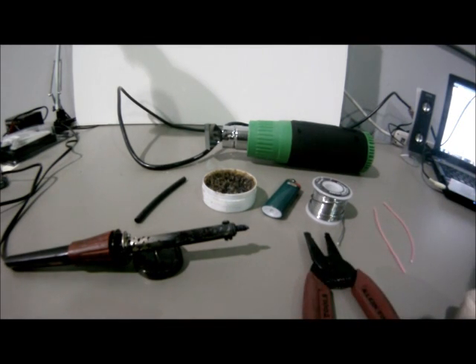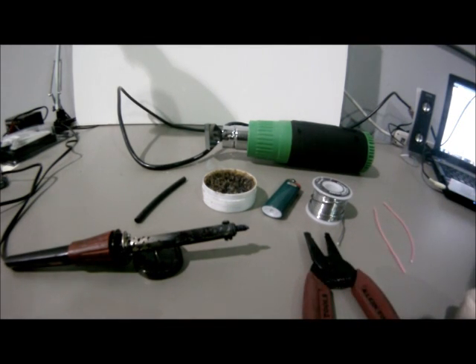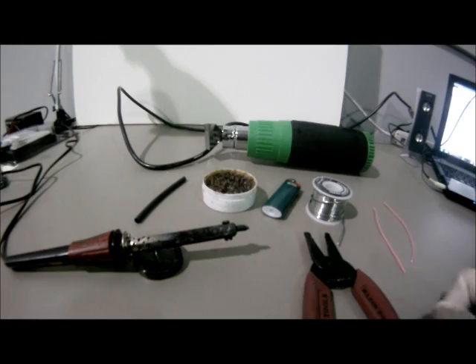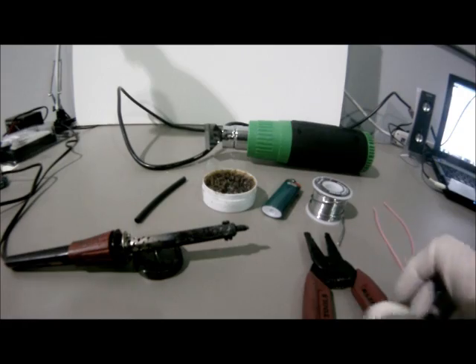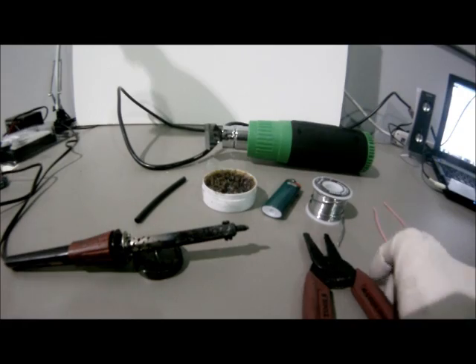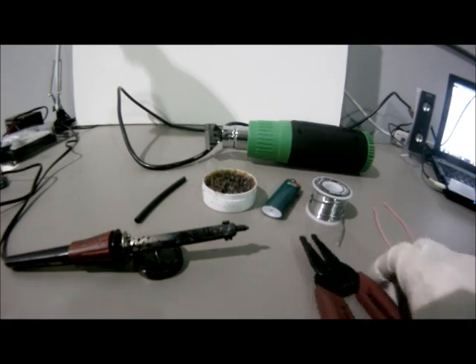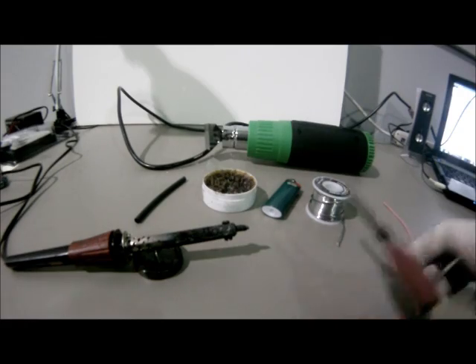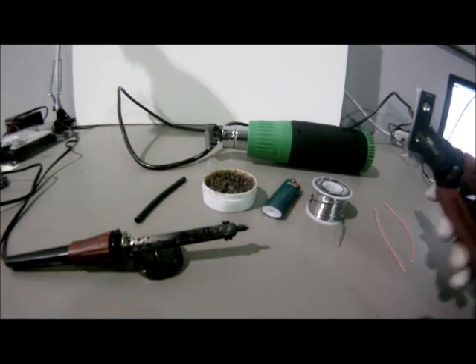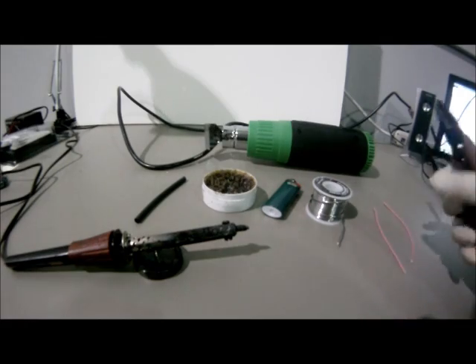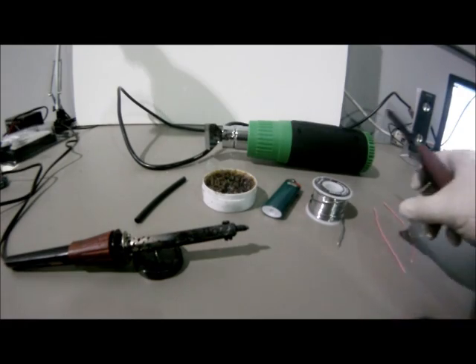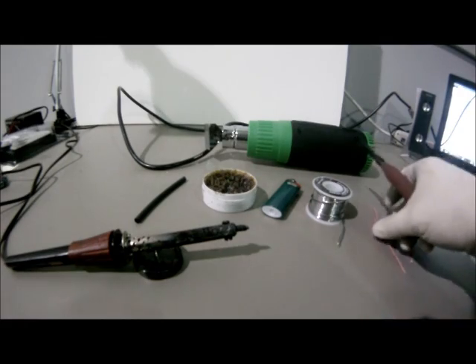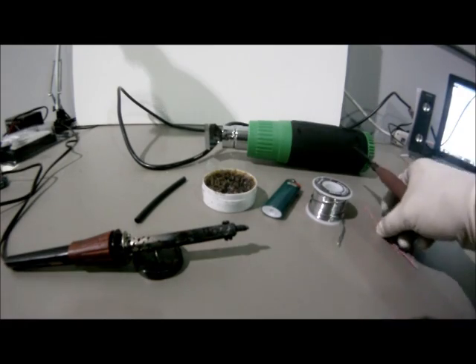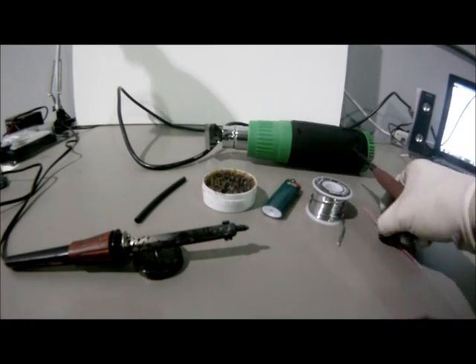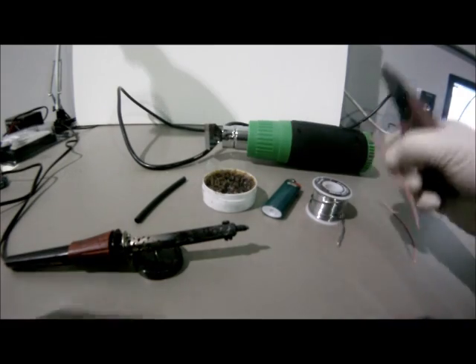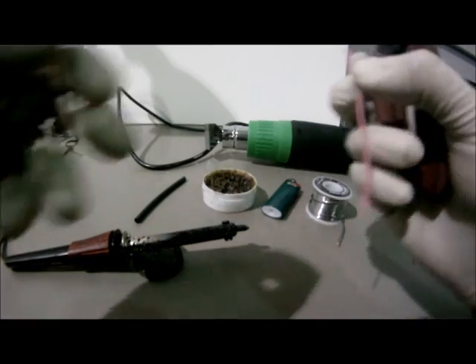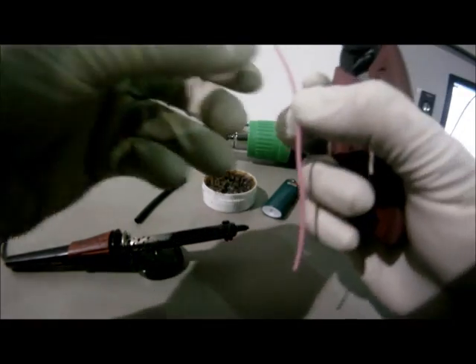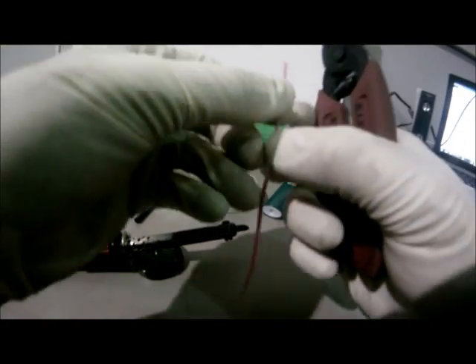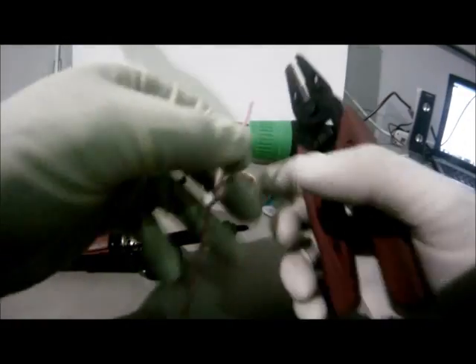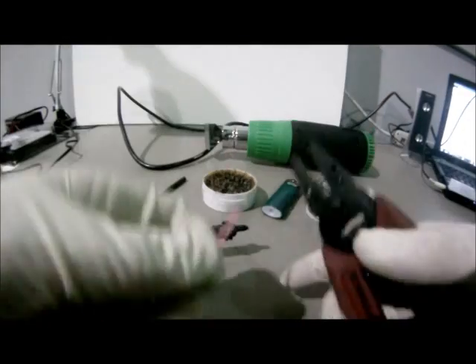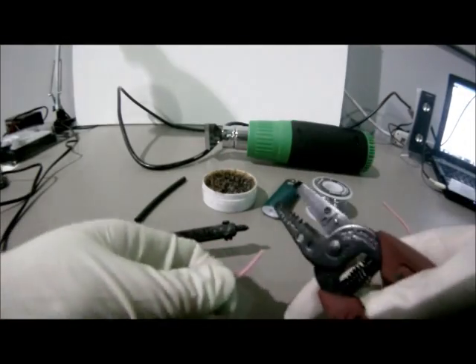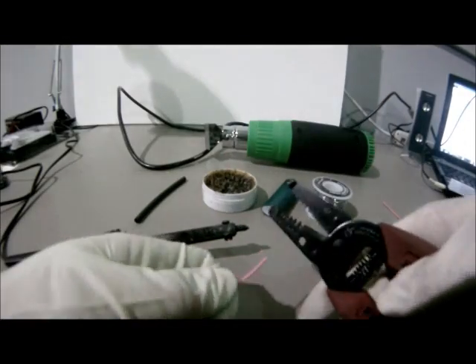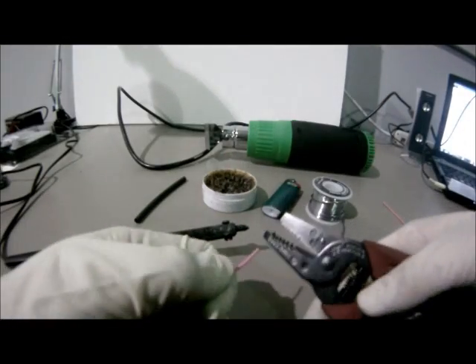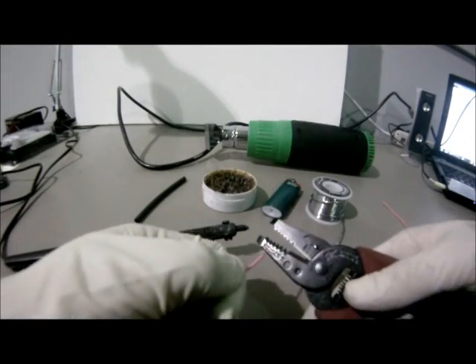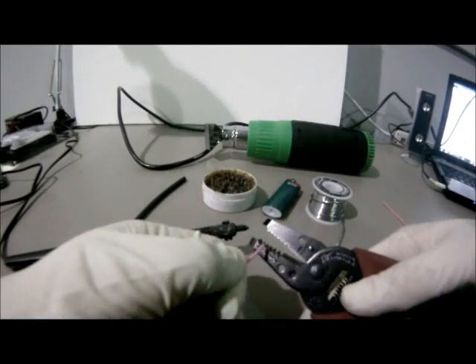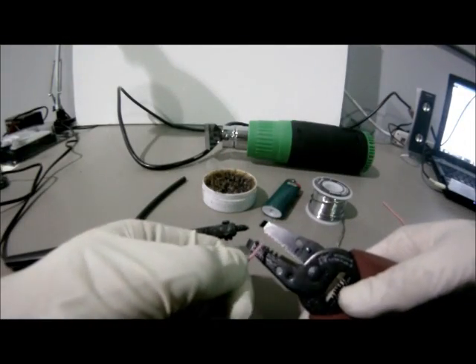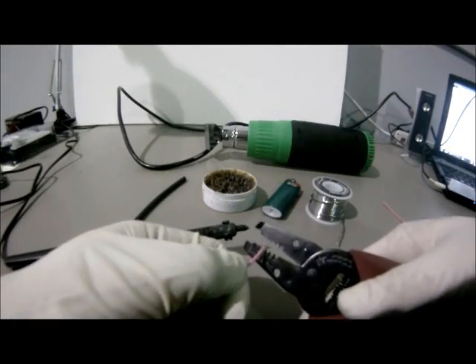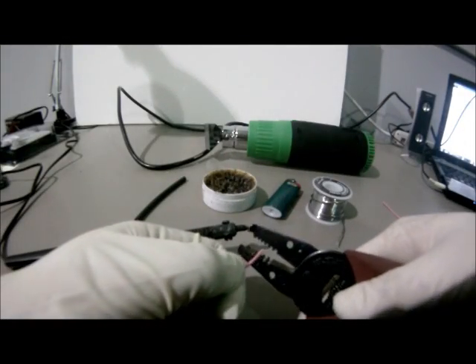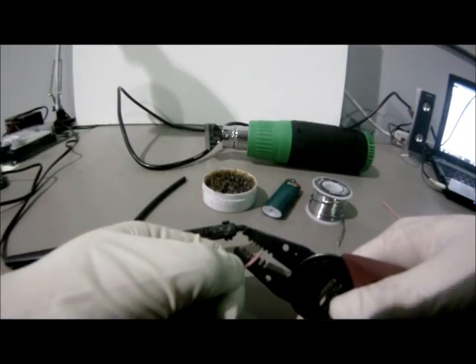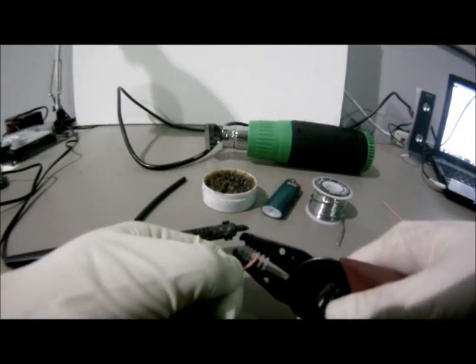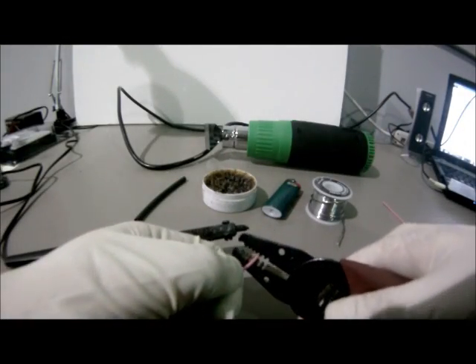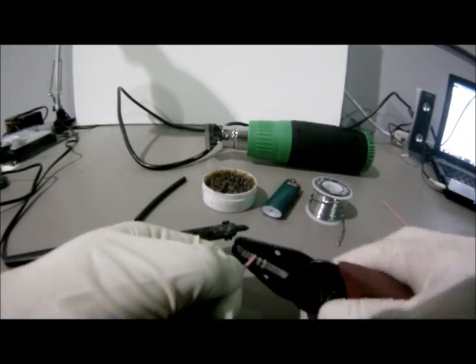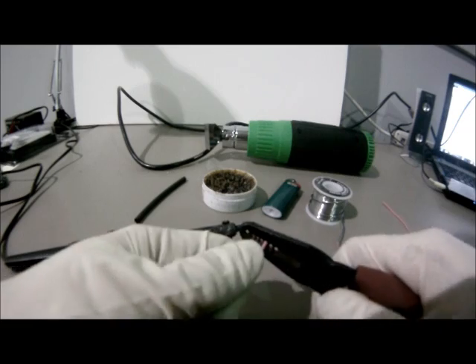To begin, take the wire that you're going to be soldering and remove the ends using the wire strippers.